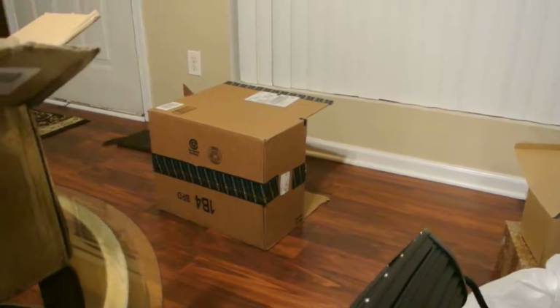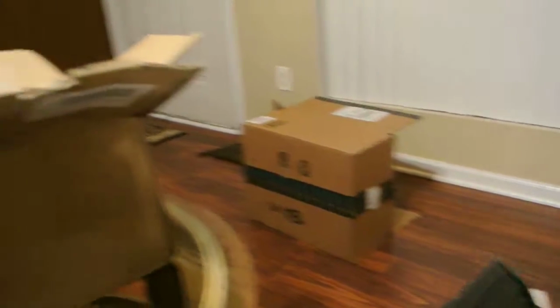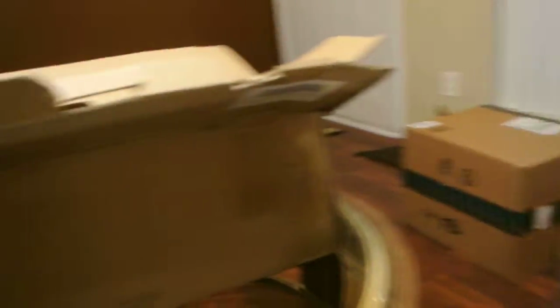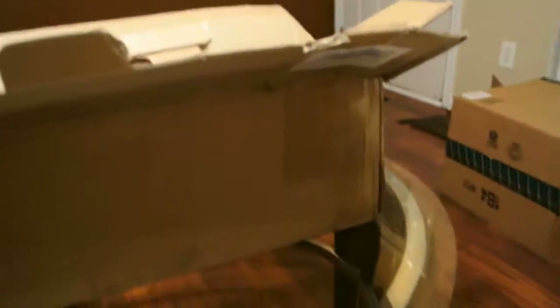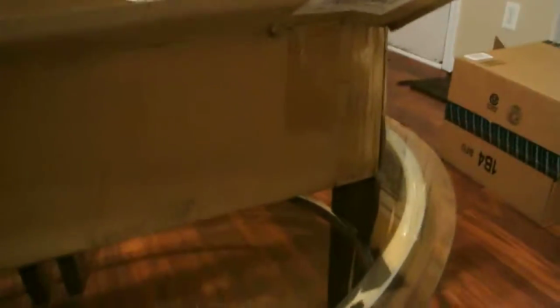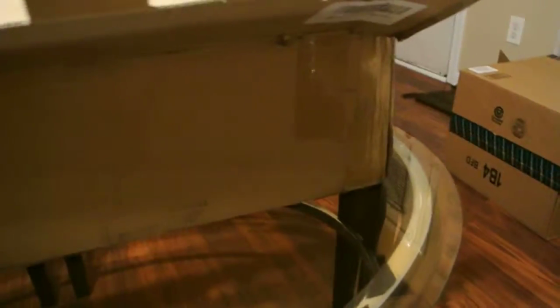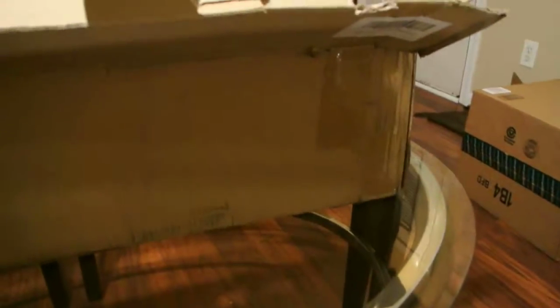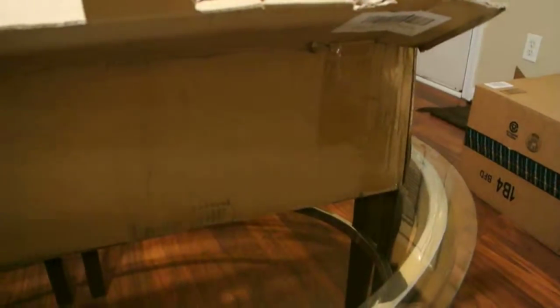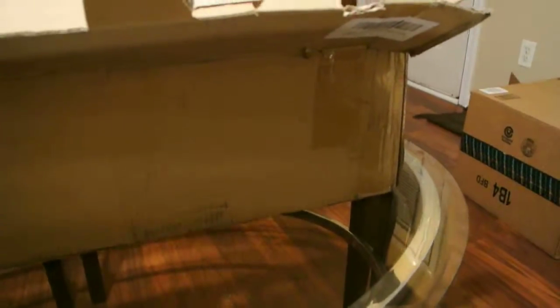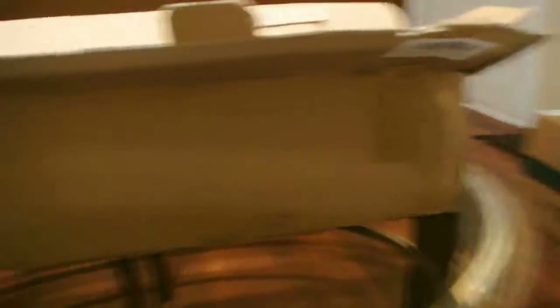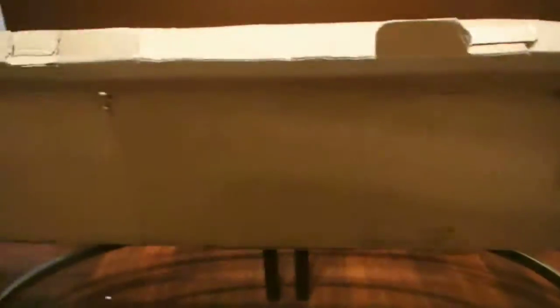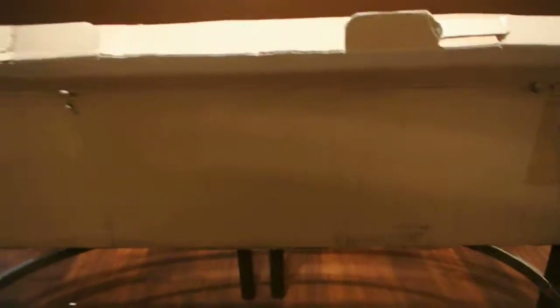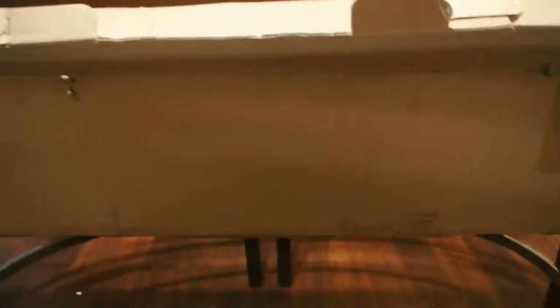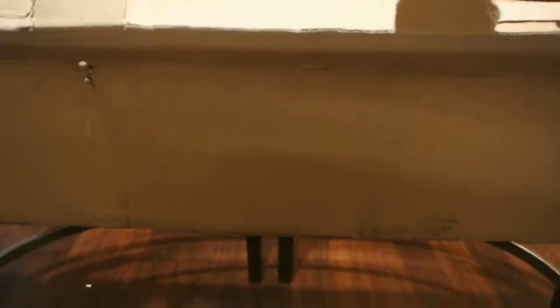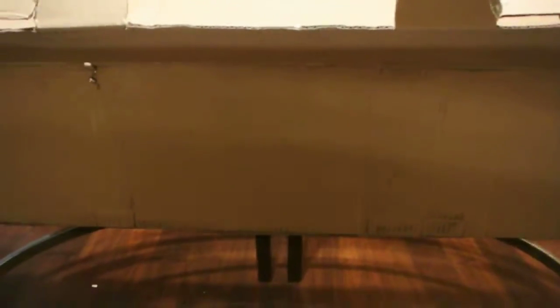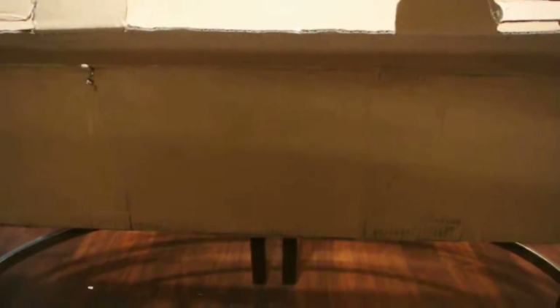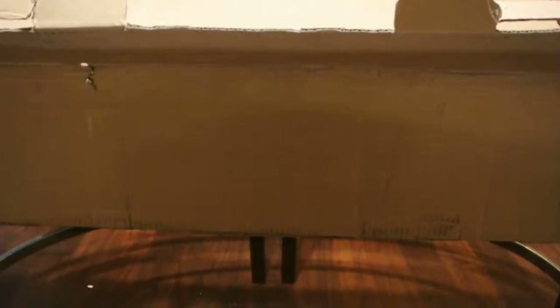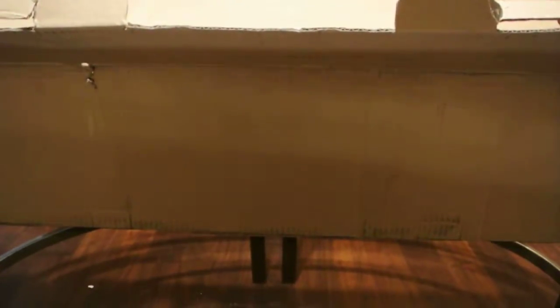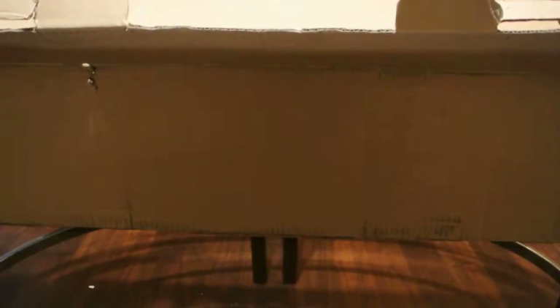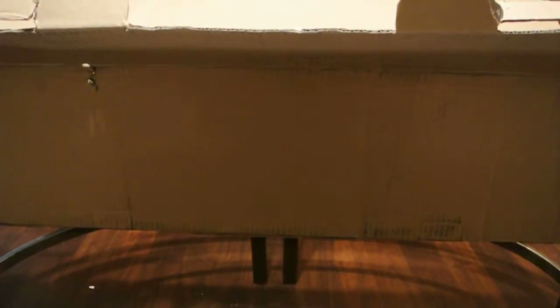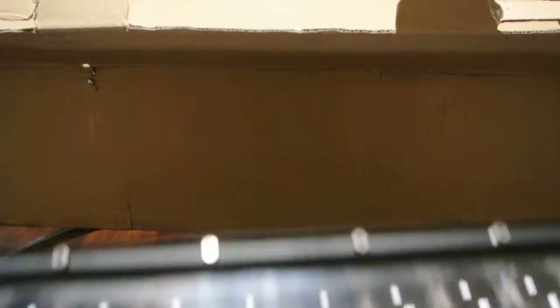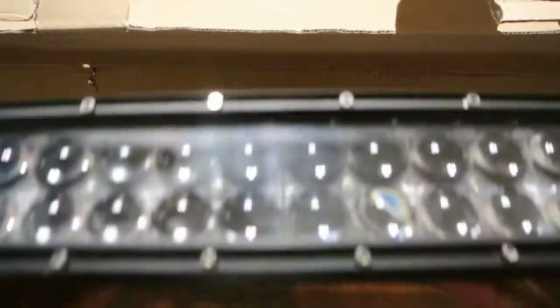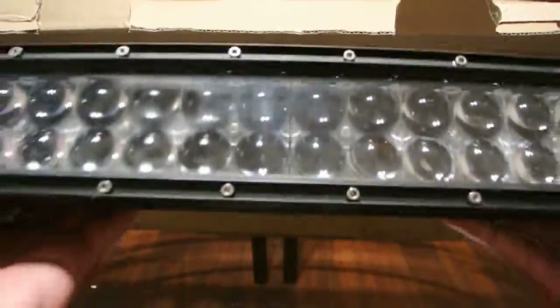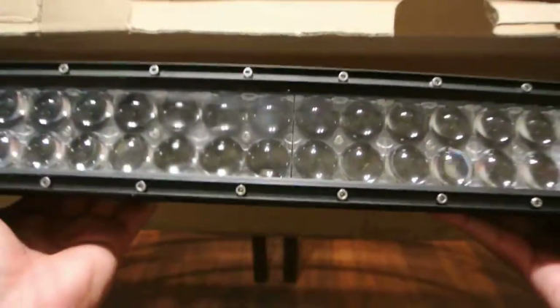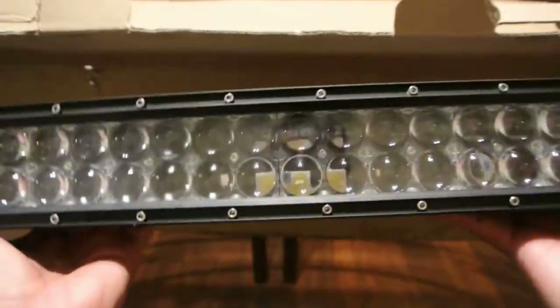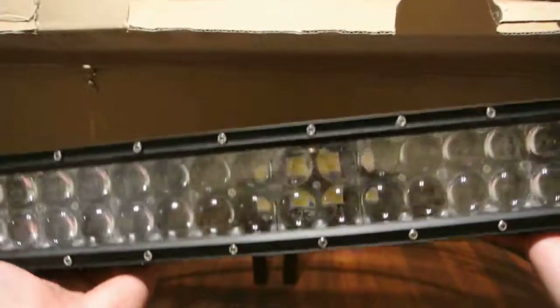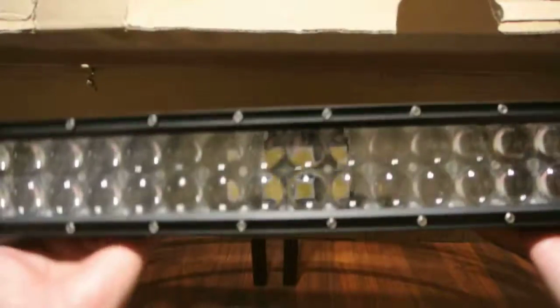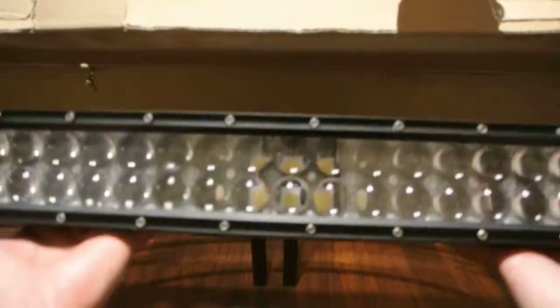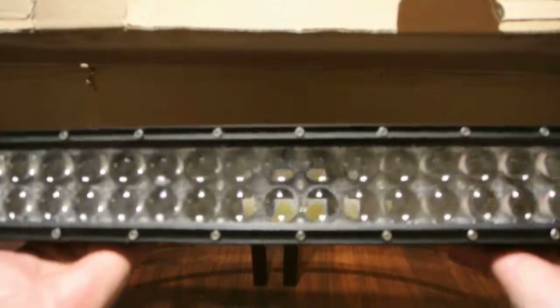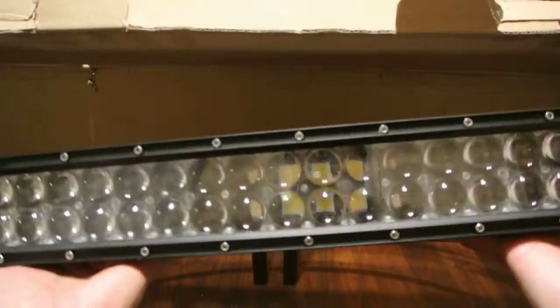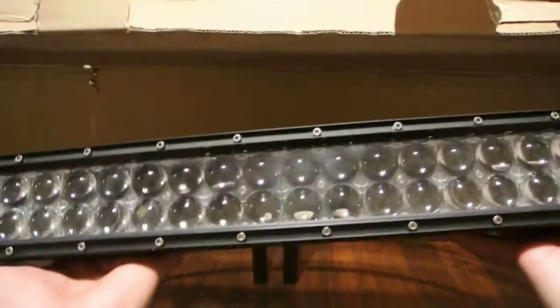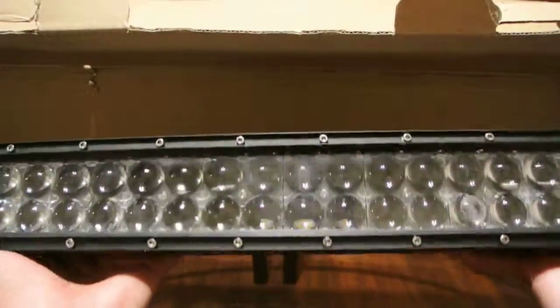But that's it for the light. Nice heavy duty light.